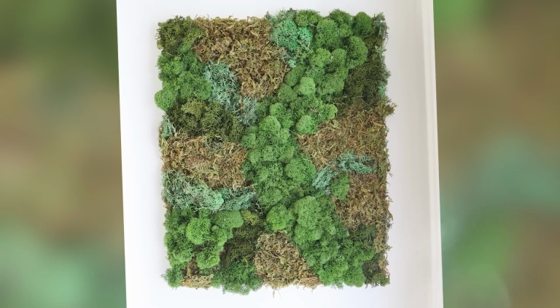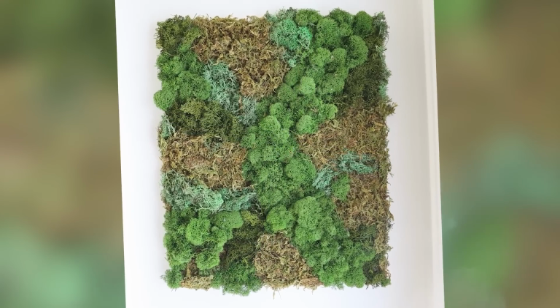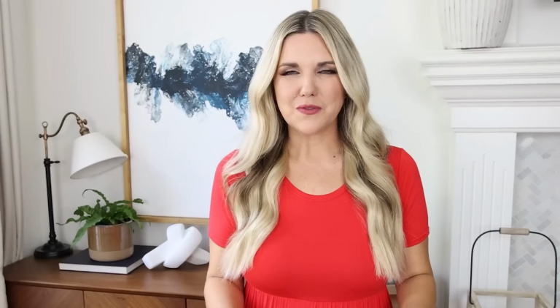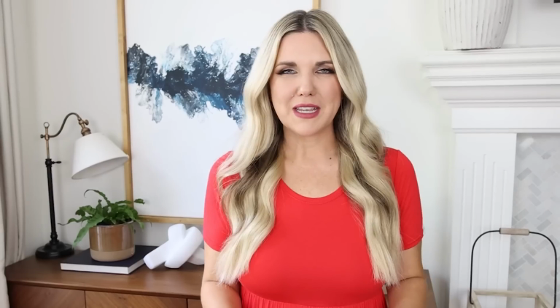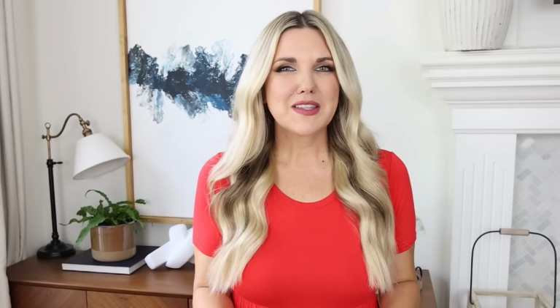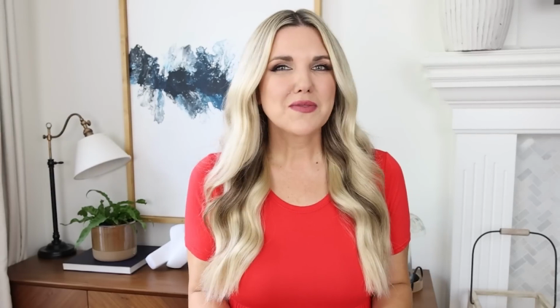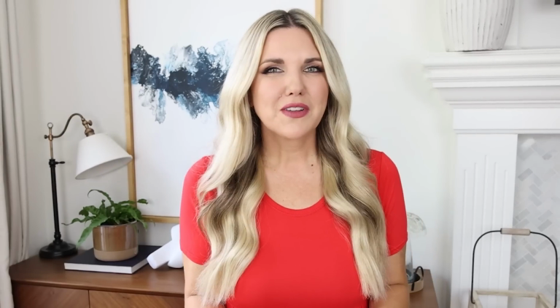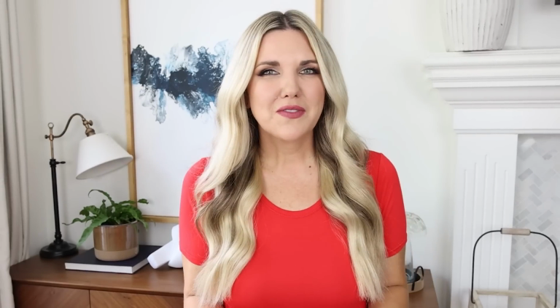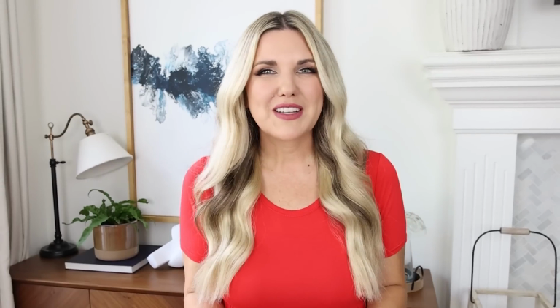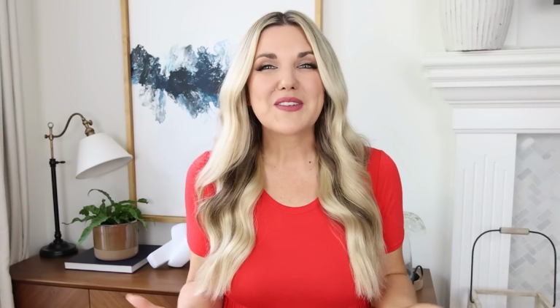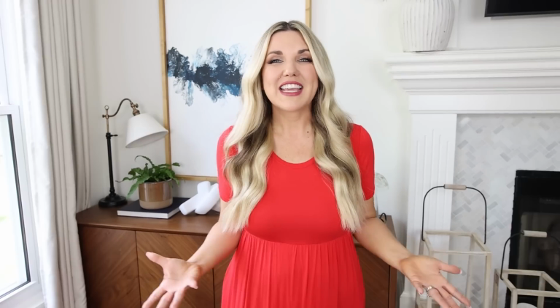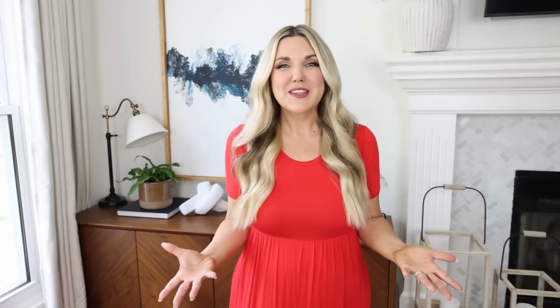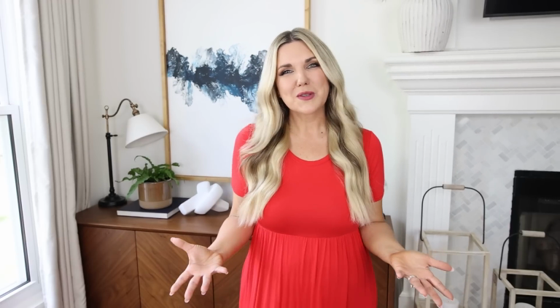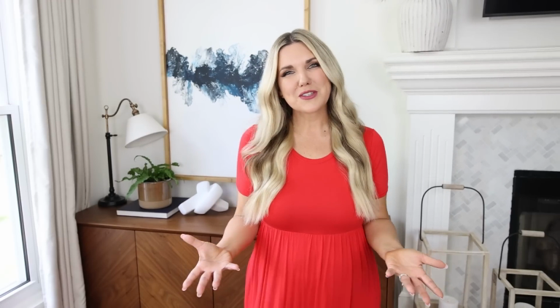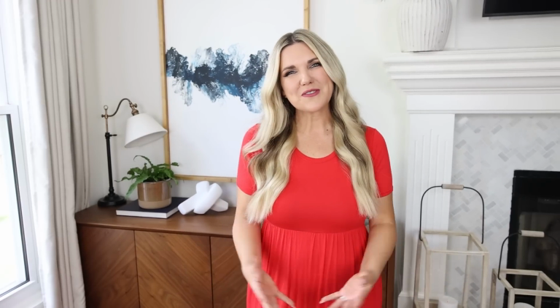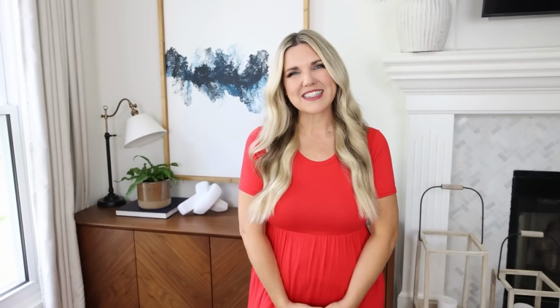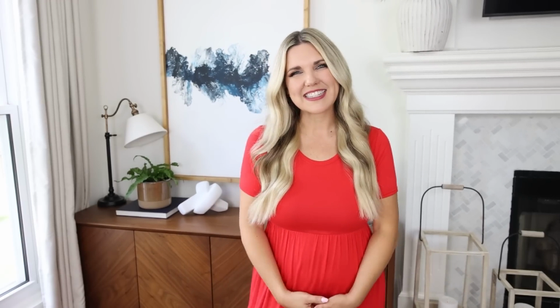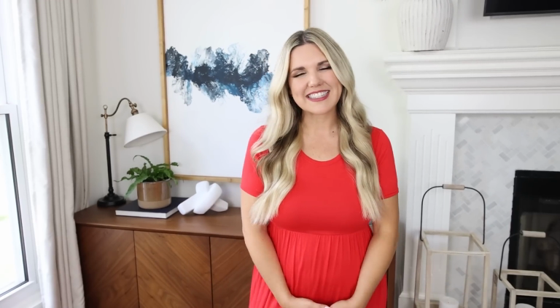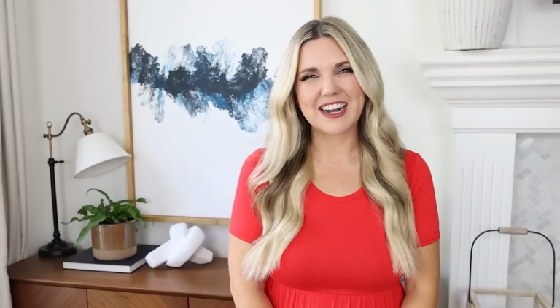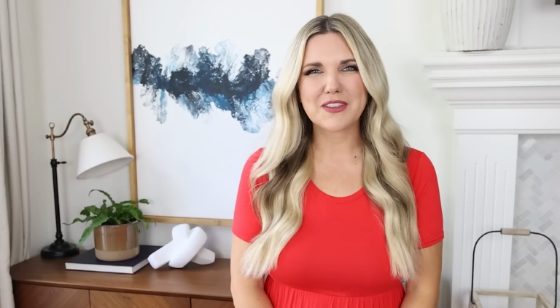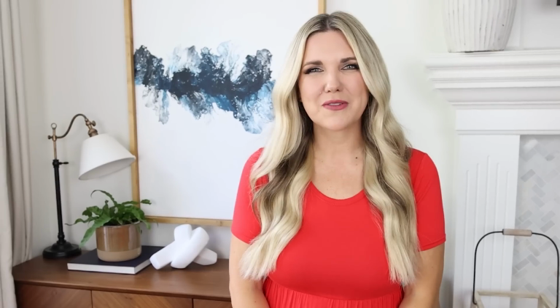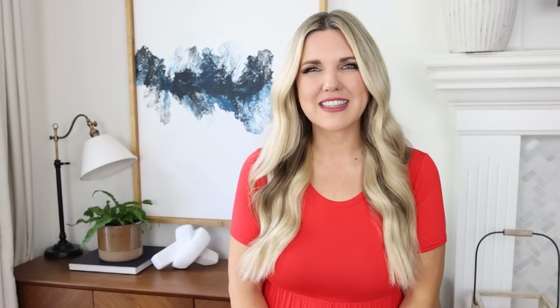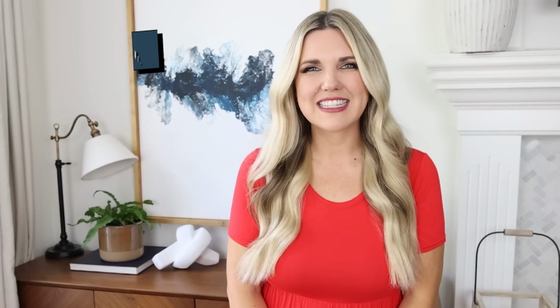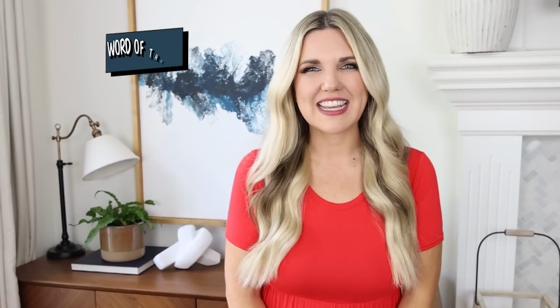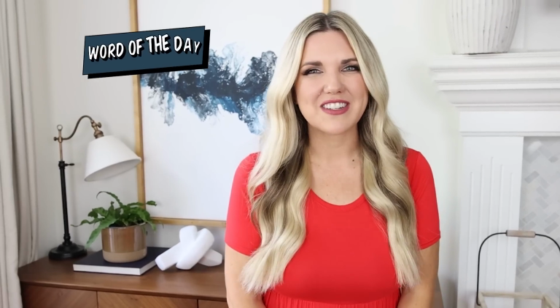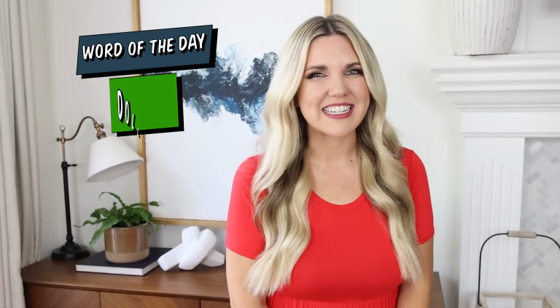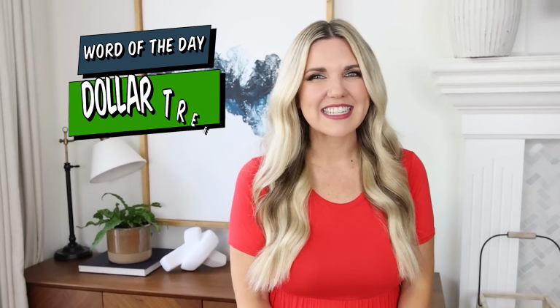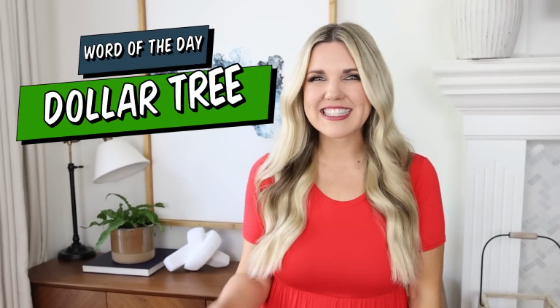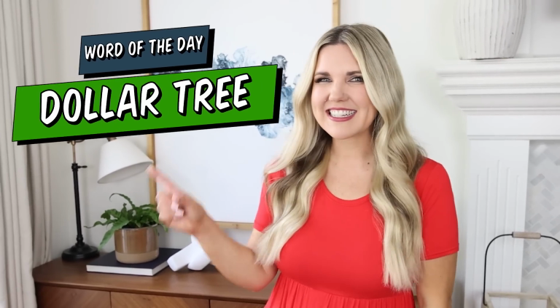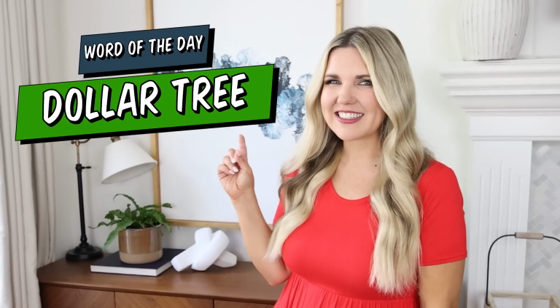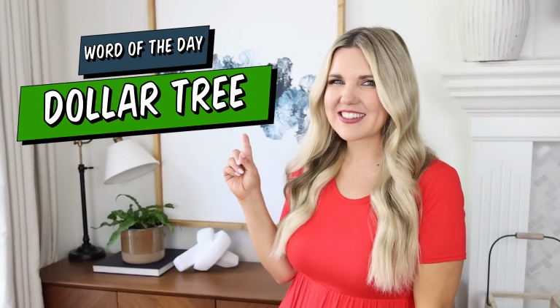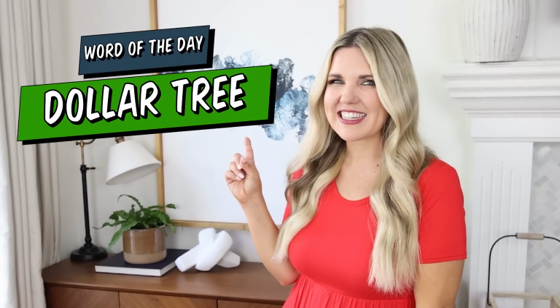If you've made it this far in the video, thank you so much for watching! Comment the word of the day, which is Dollar Tree.